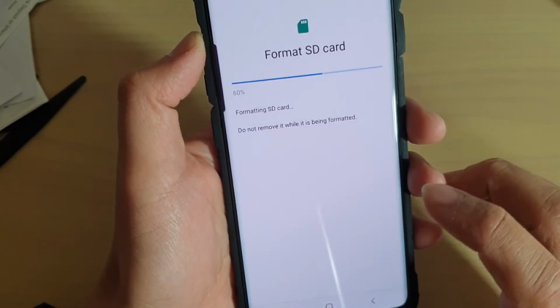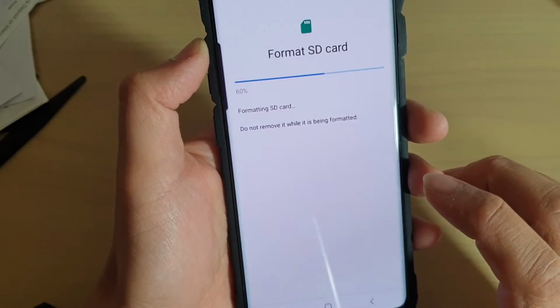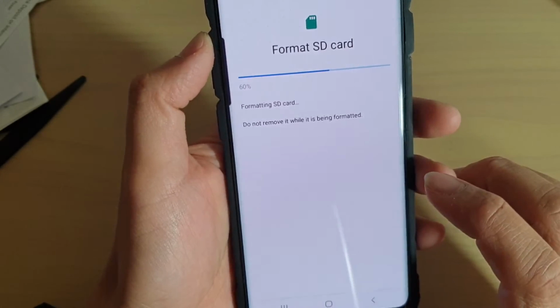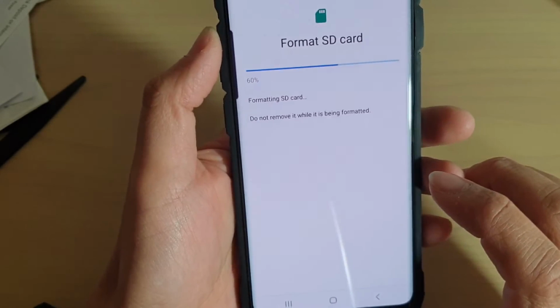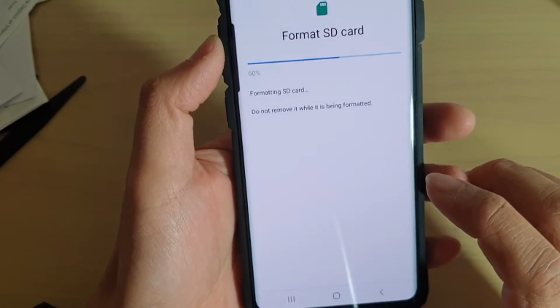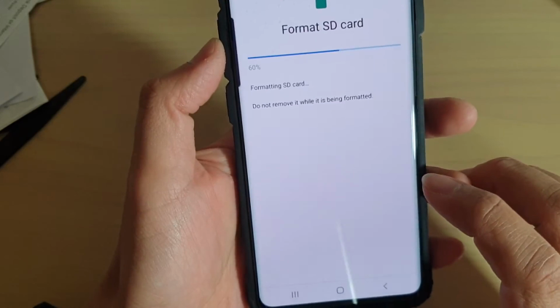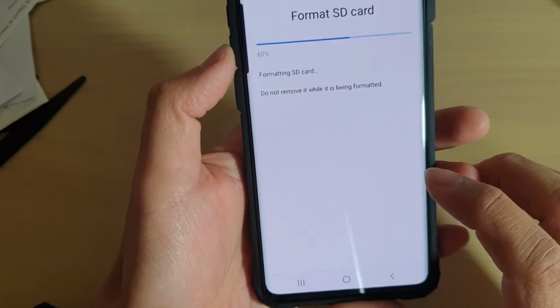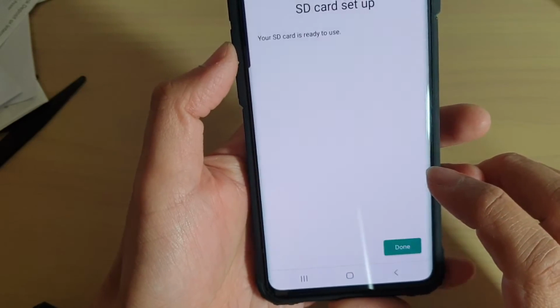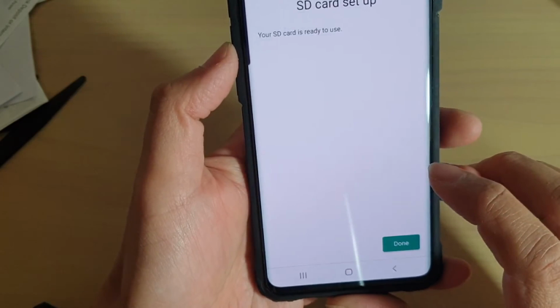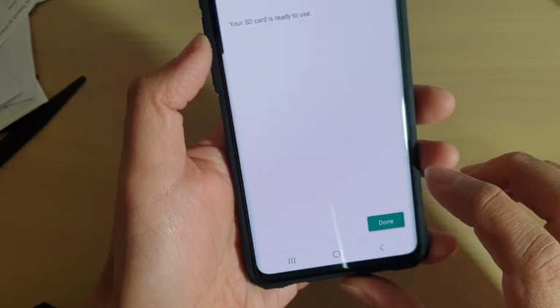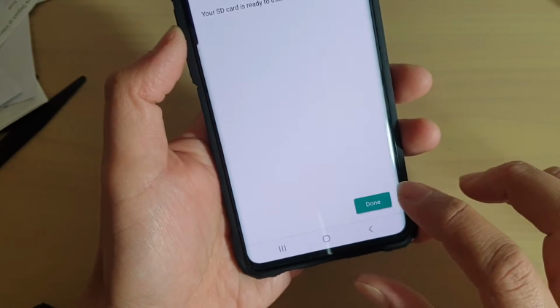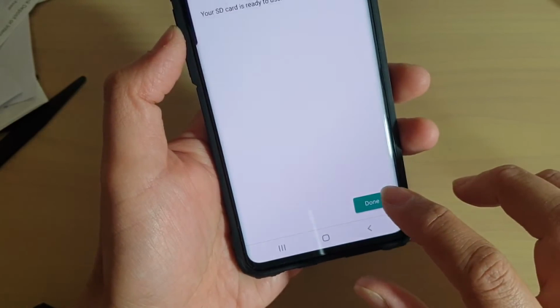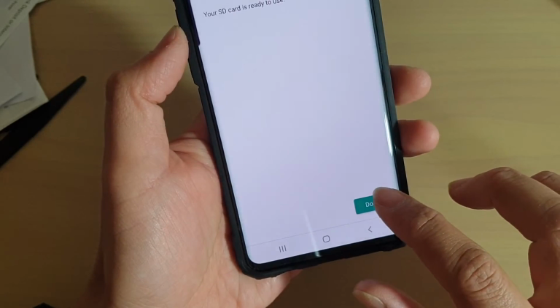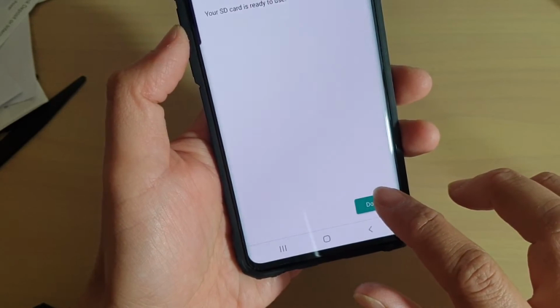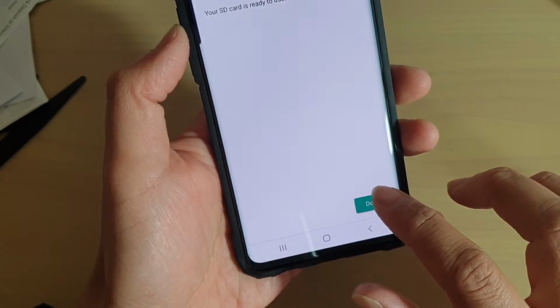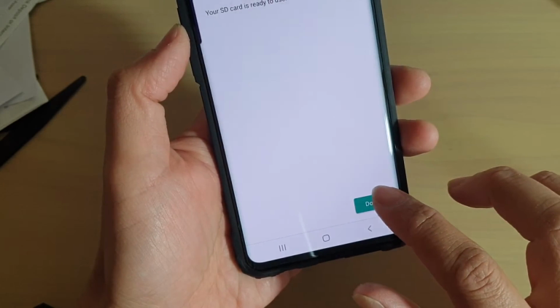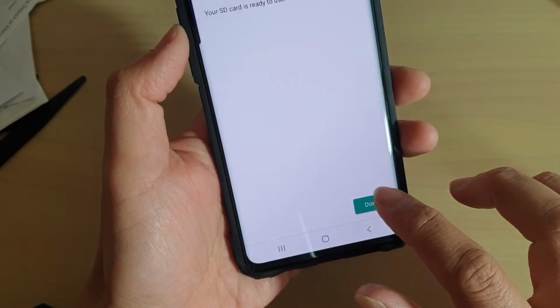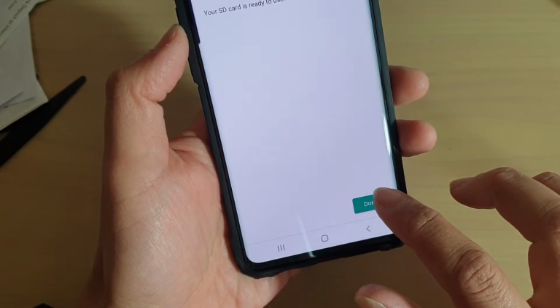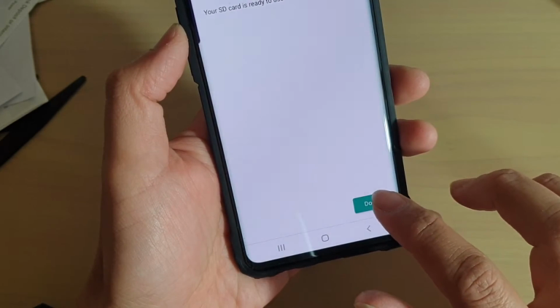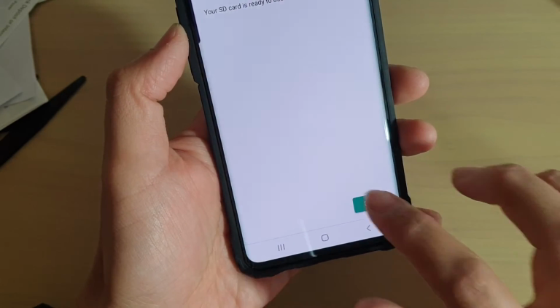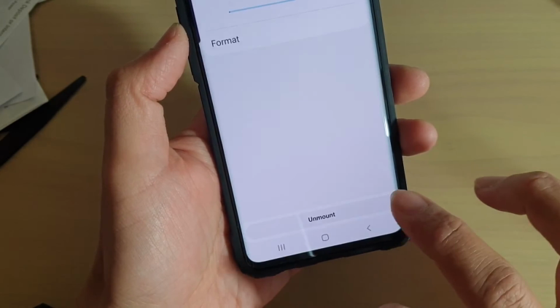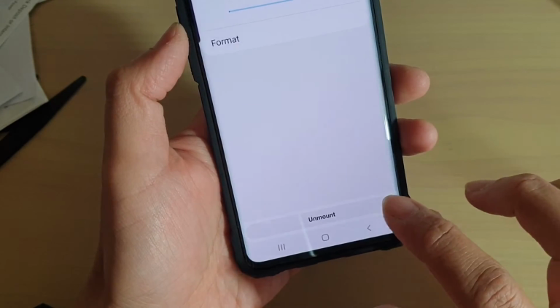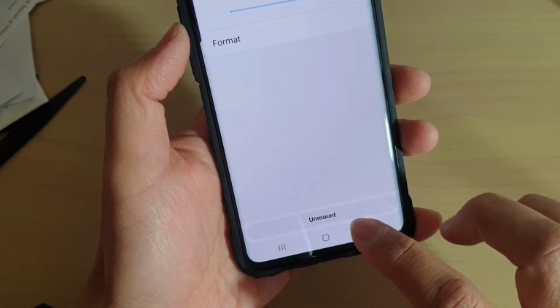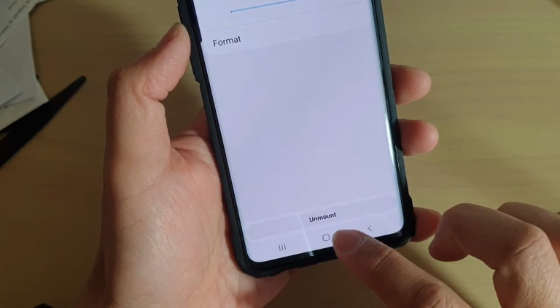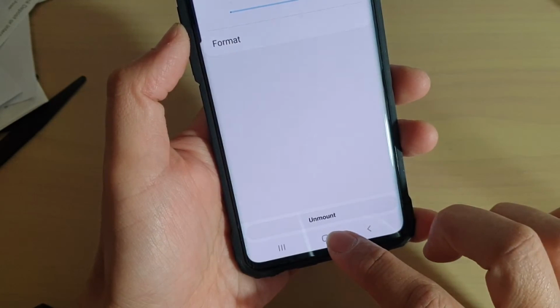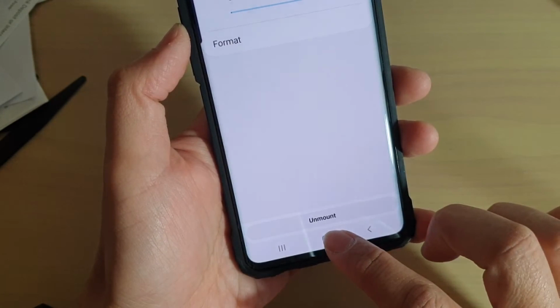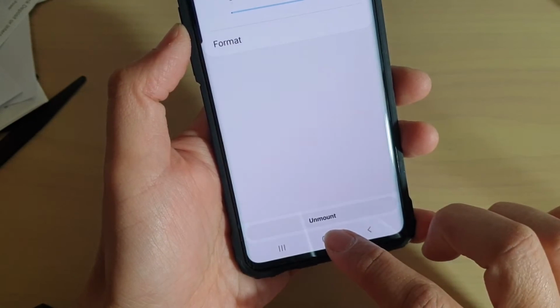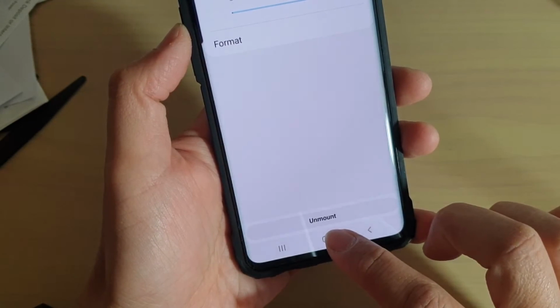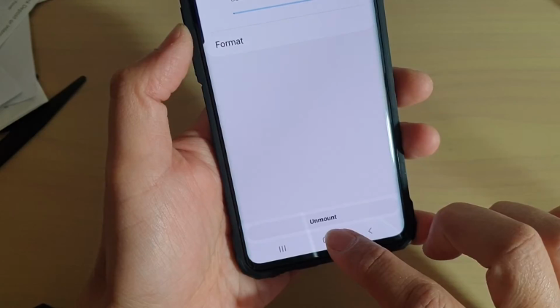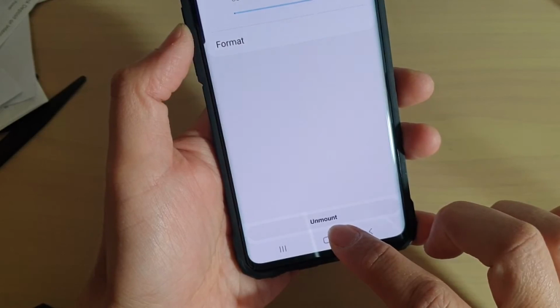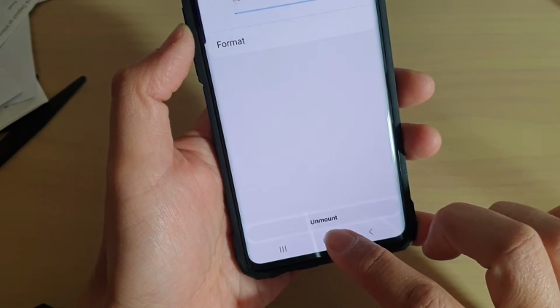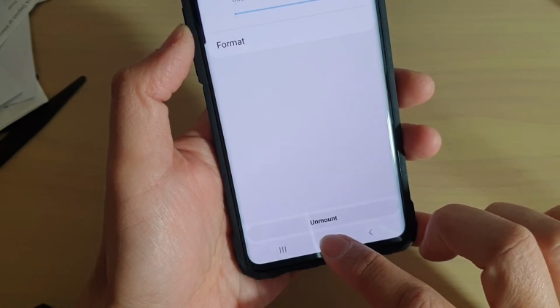And that's it. Finally, you can just tap on the Done button when it's done, and then tap on the home key to go back to your home screen.